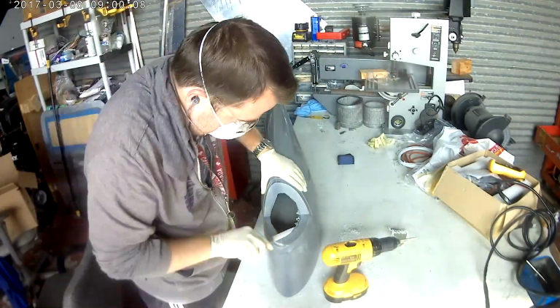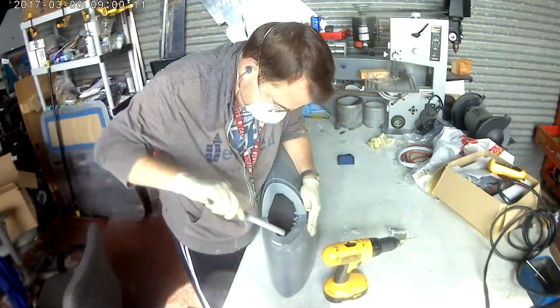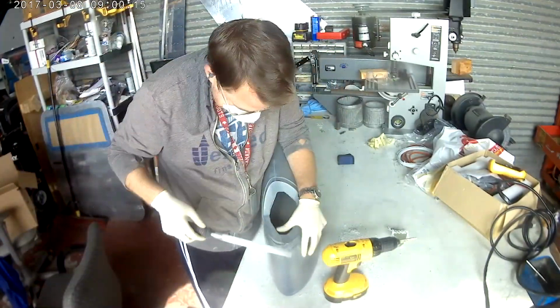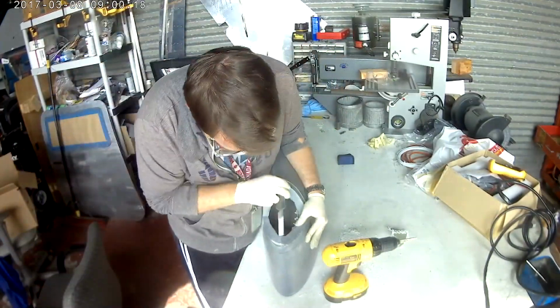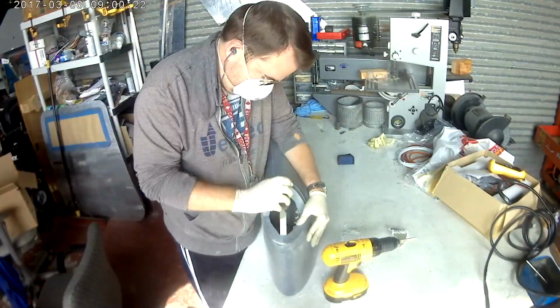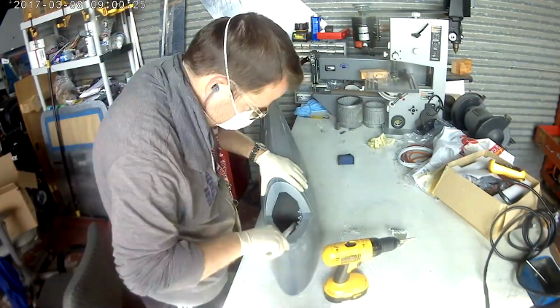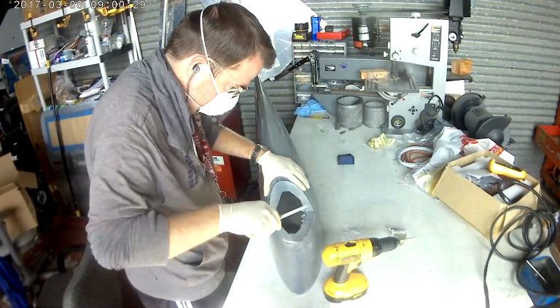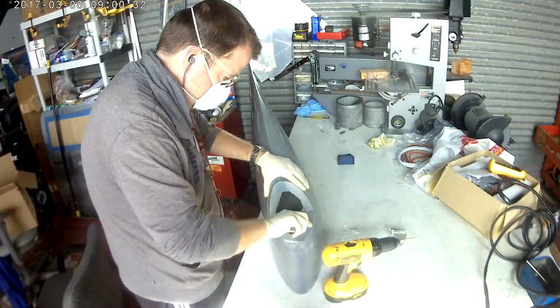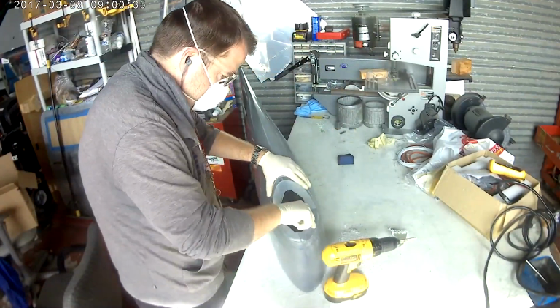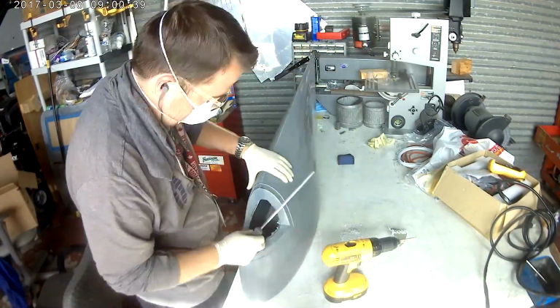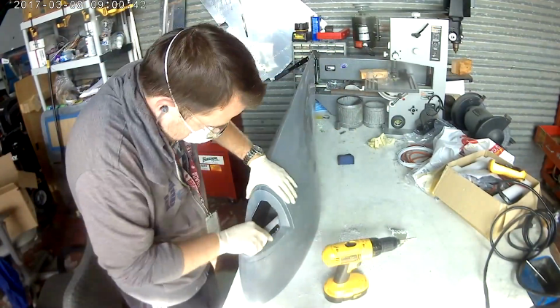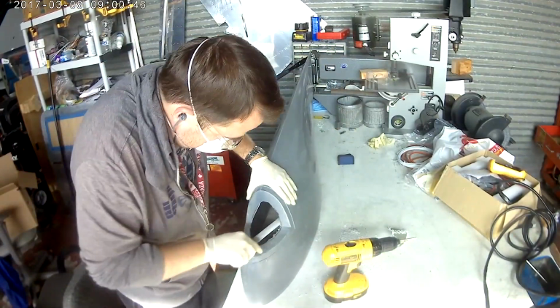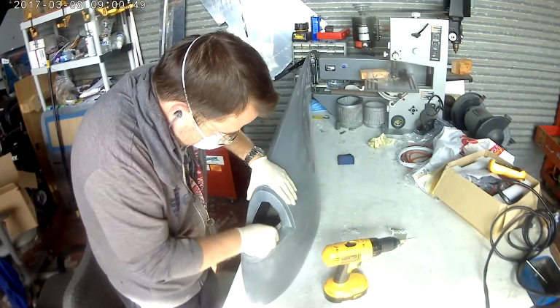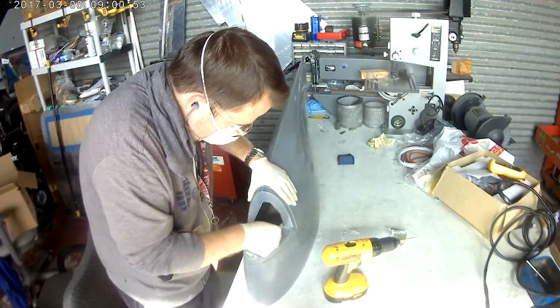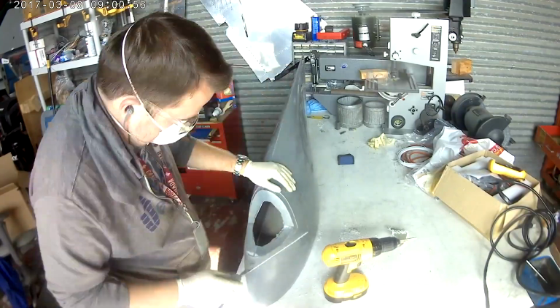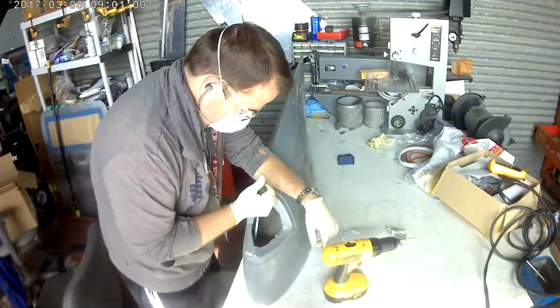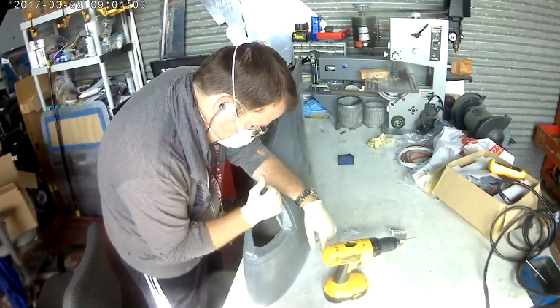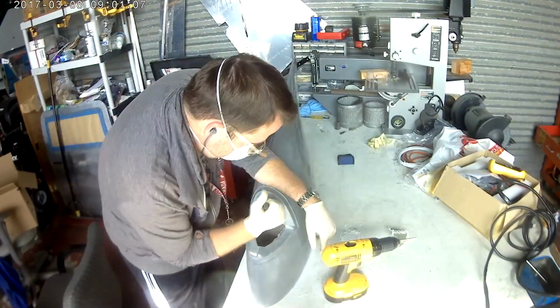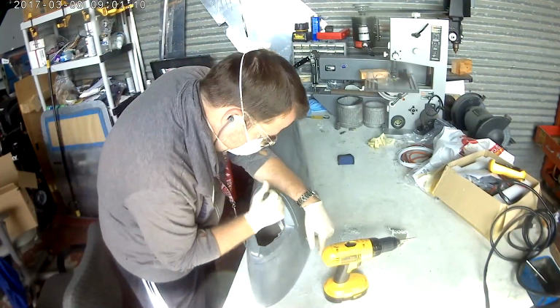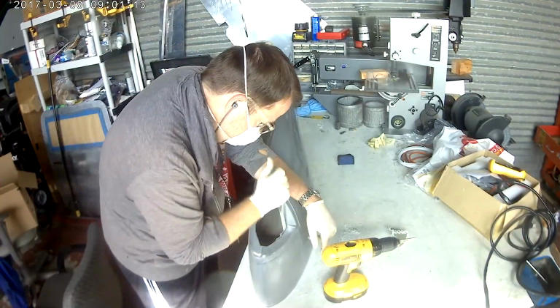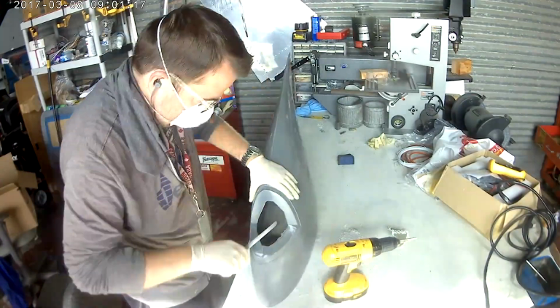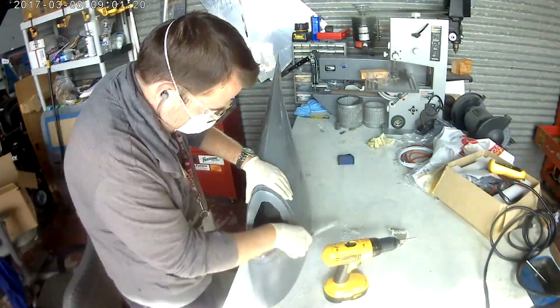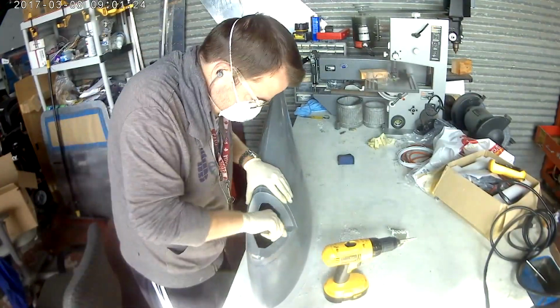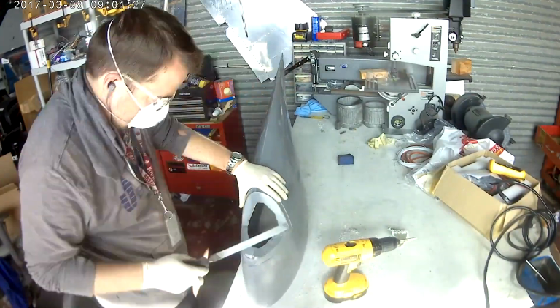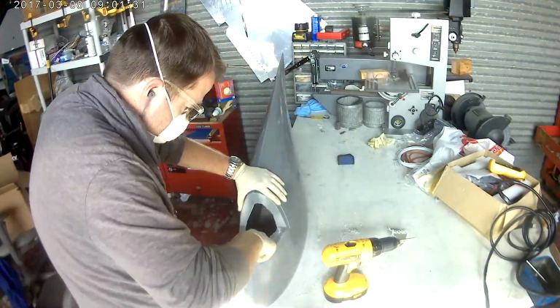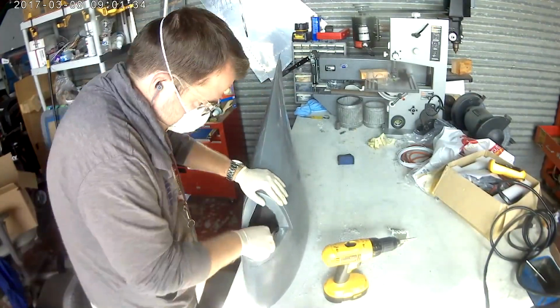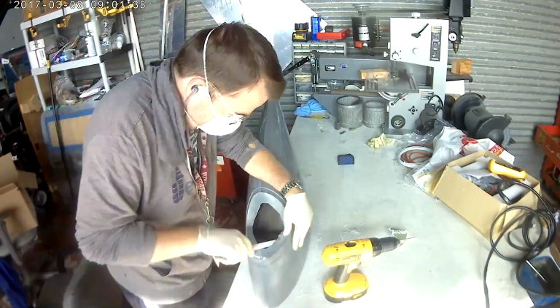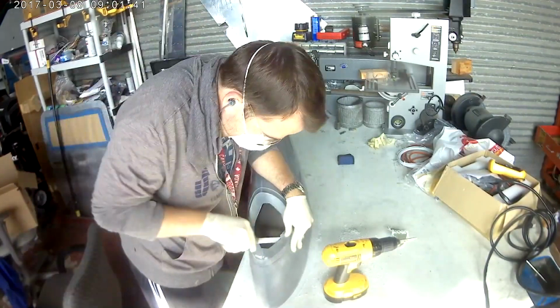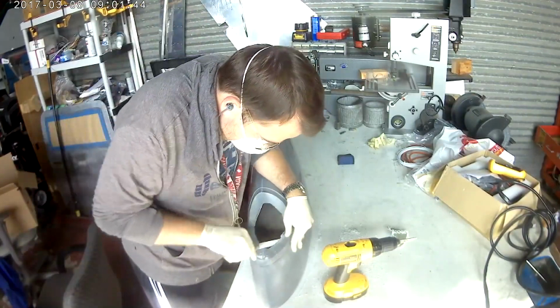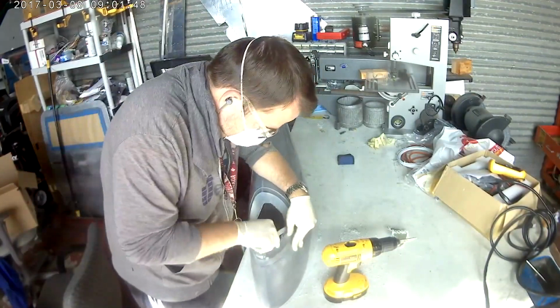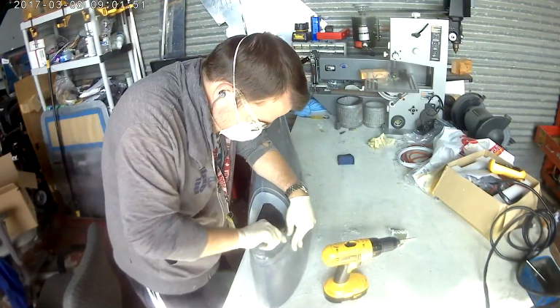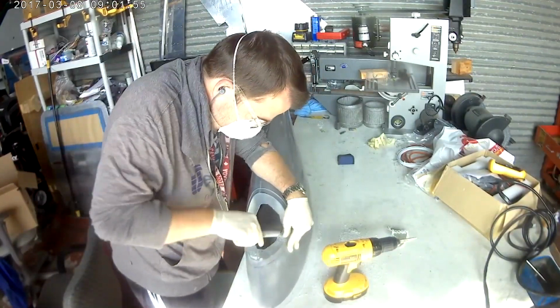Once I'm satisfied with the hole, we're going to go ahead and fit the D-Fly LED lights for this wing.